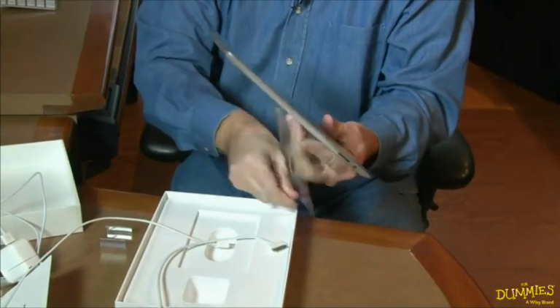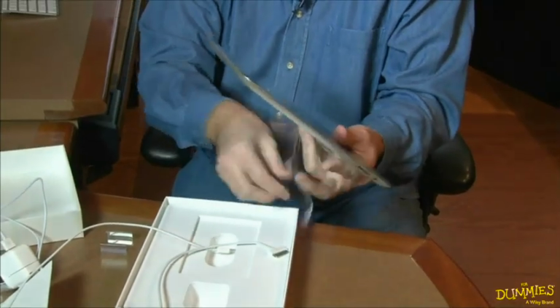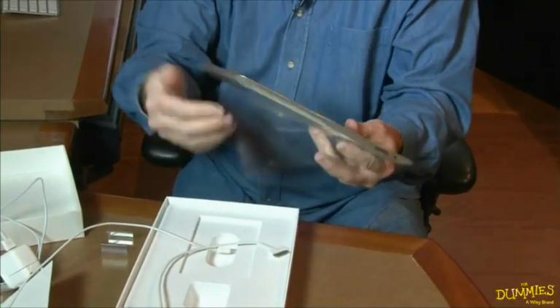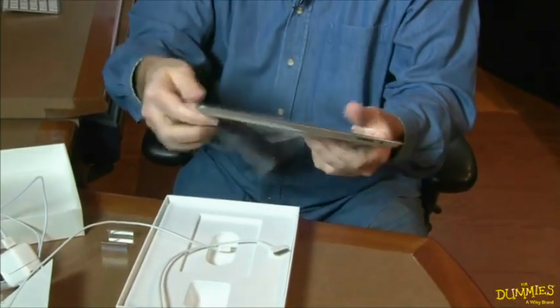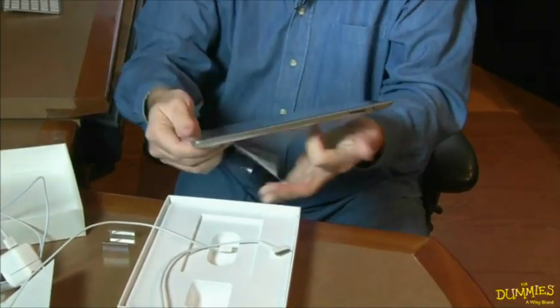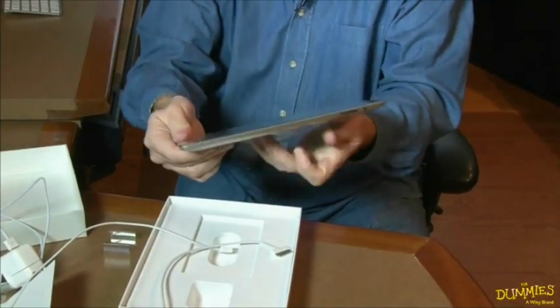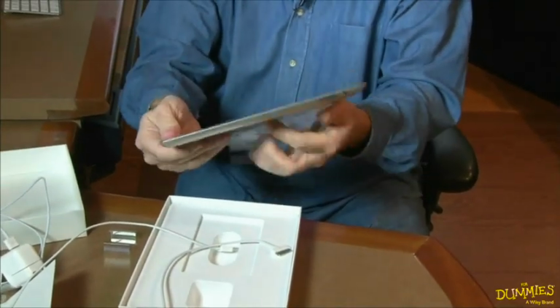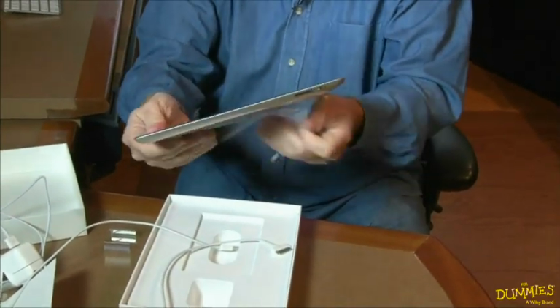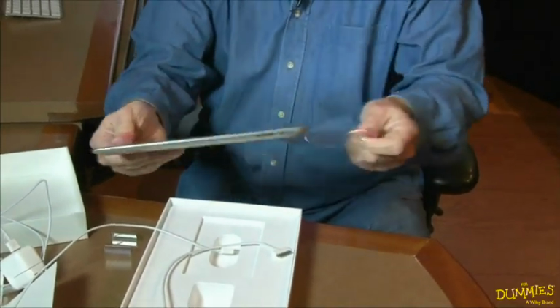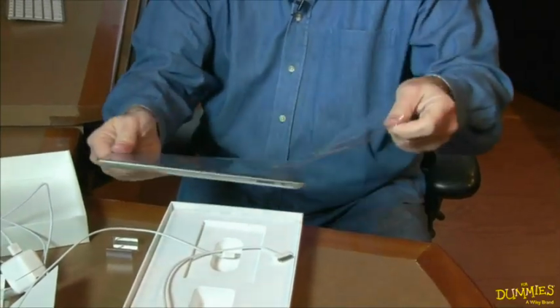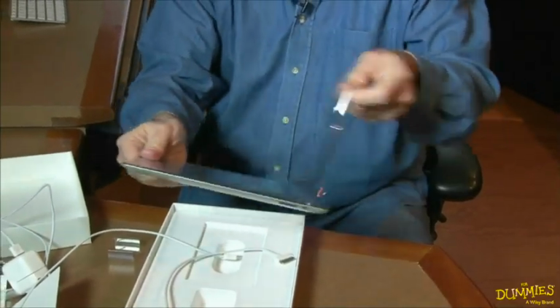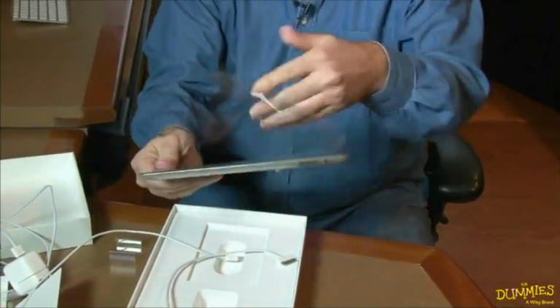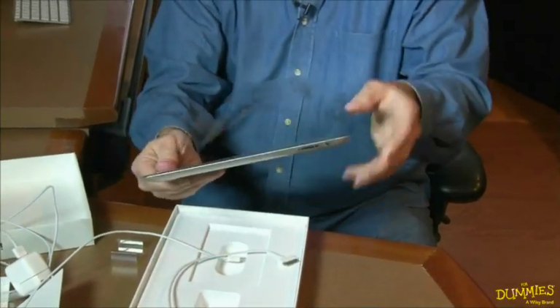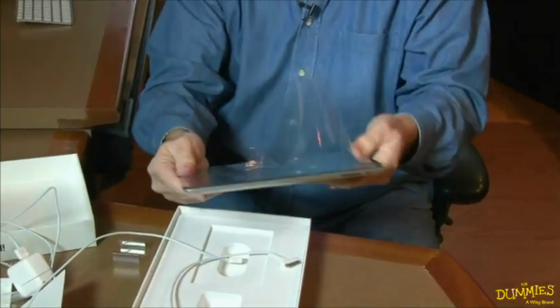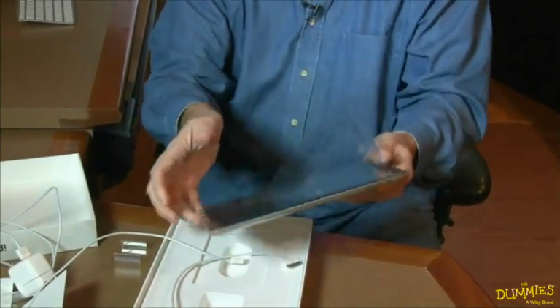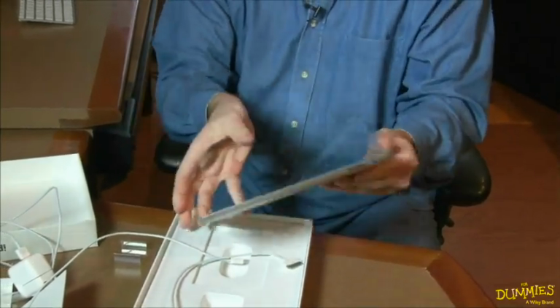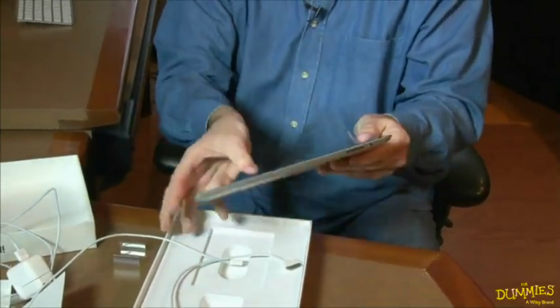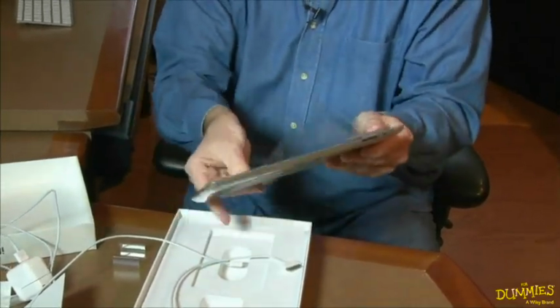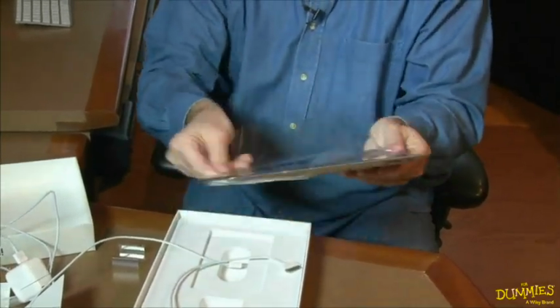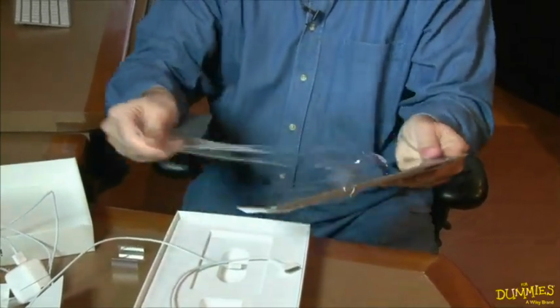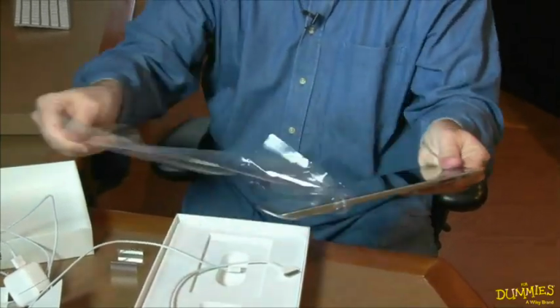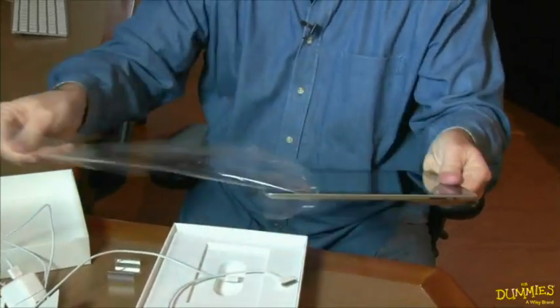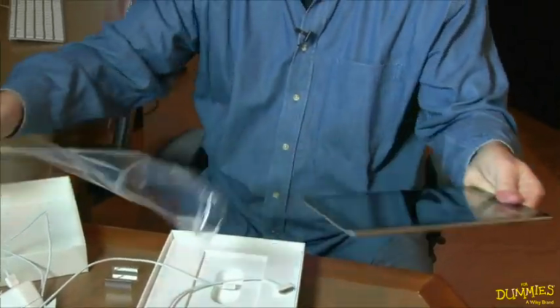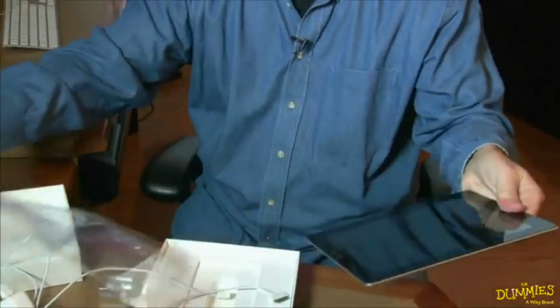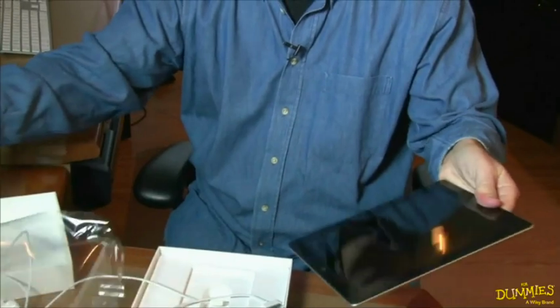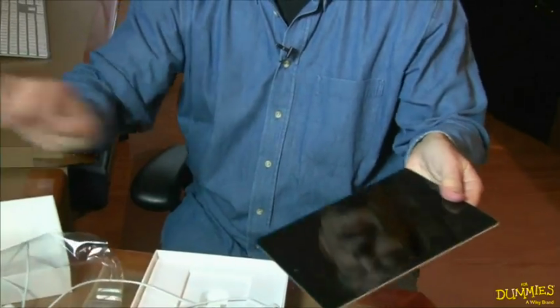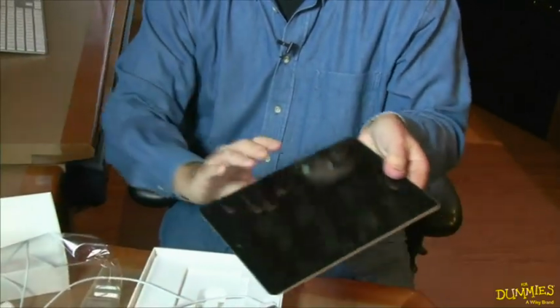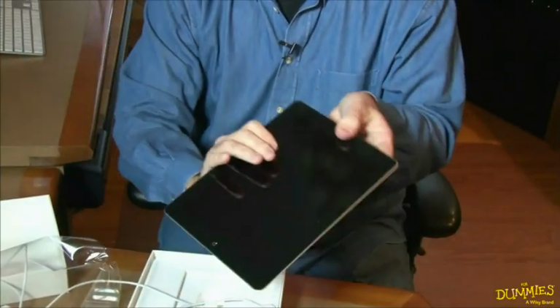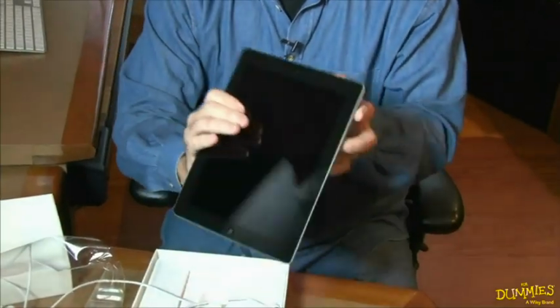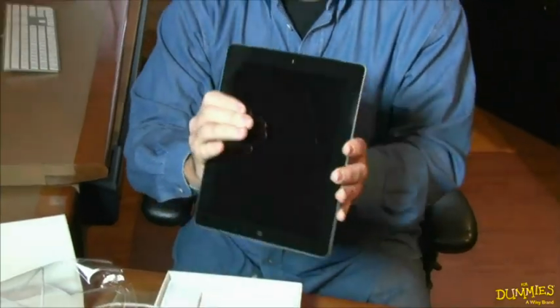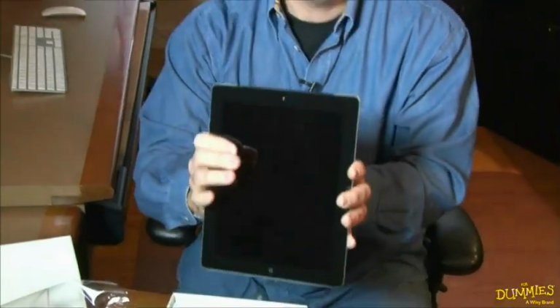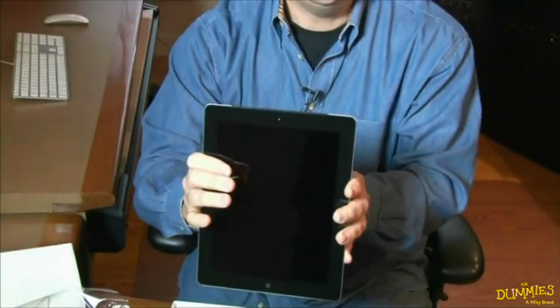The iPad. I'm going to take the plastic off. And here it is.